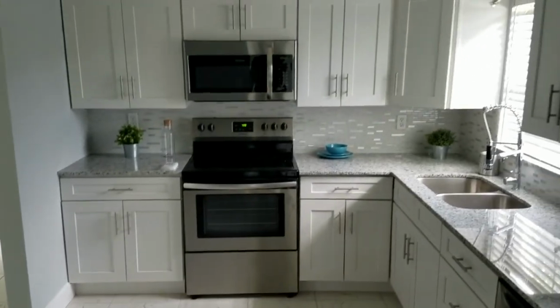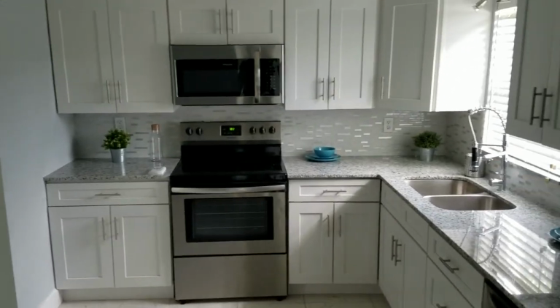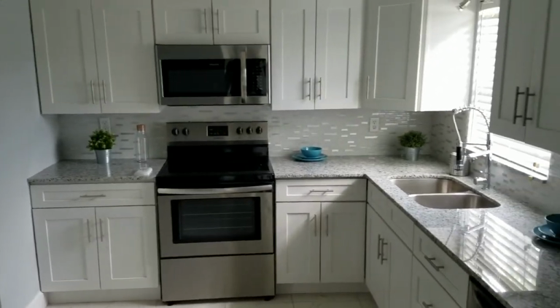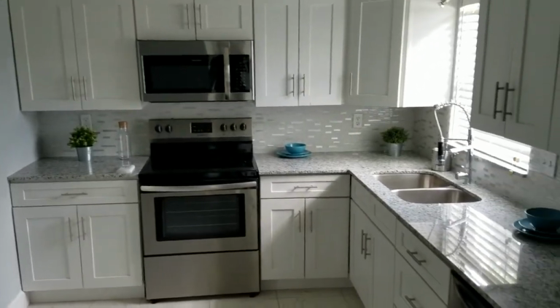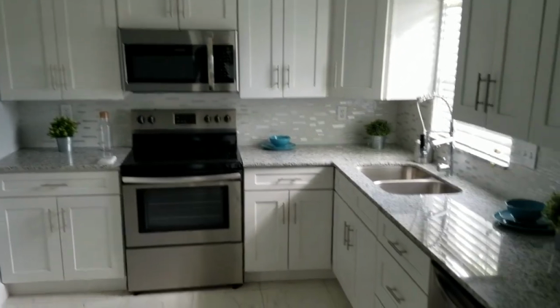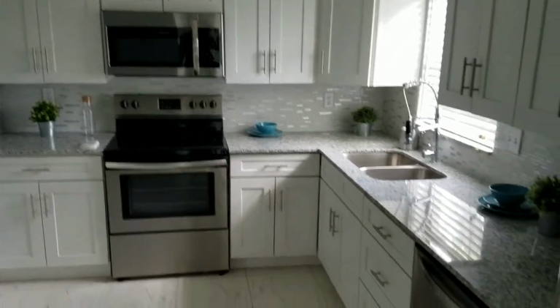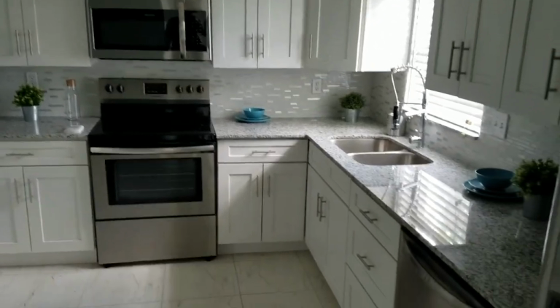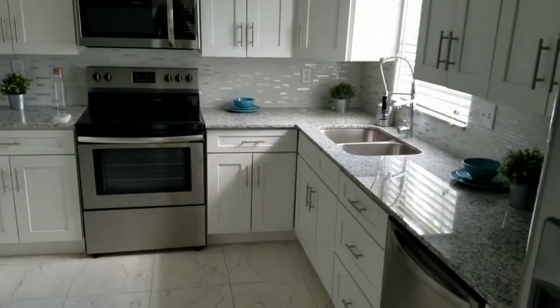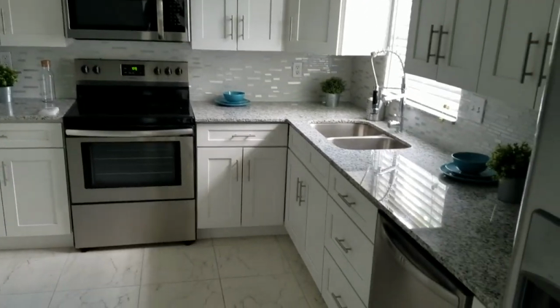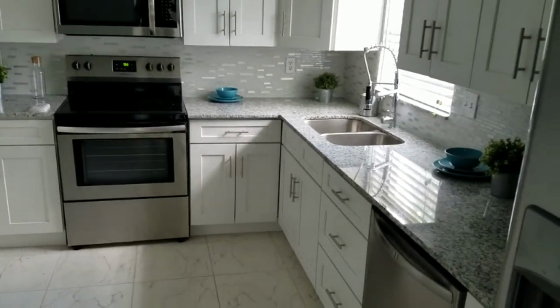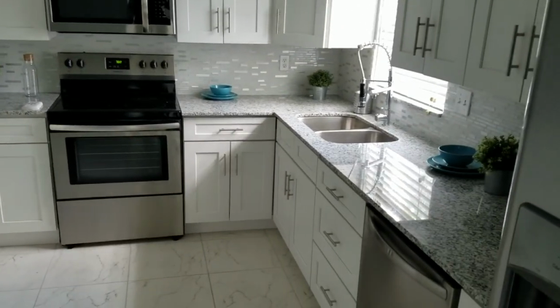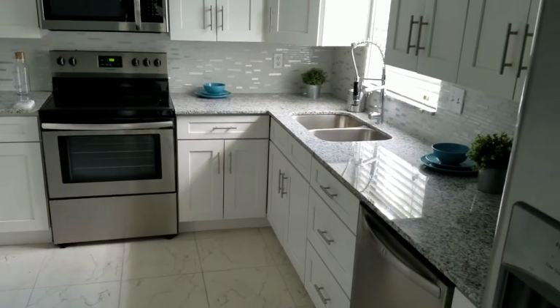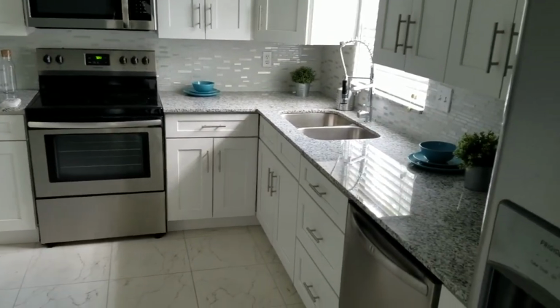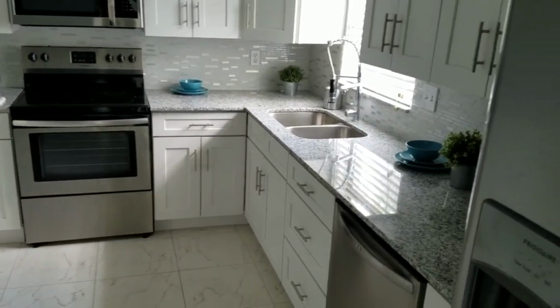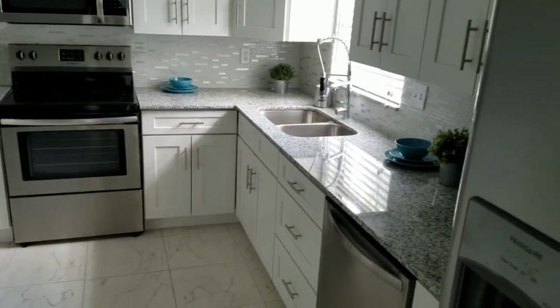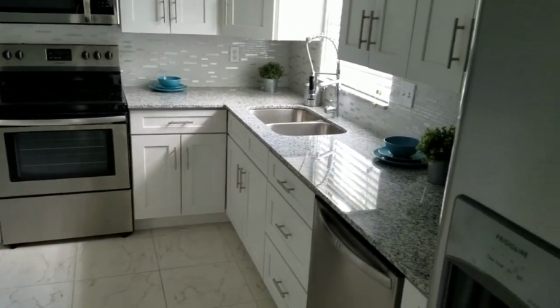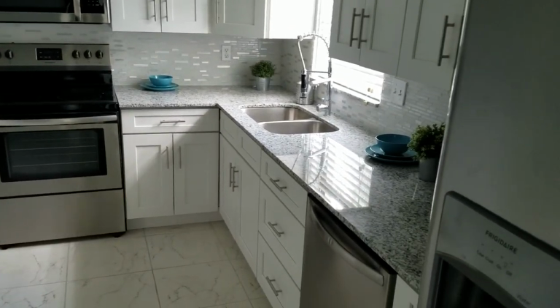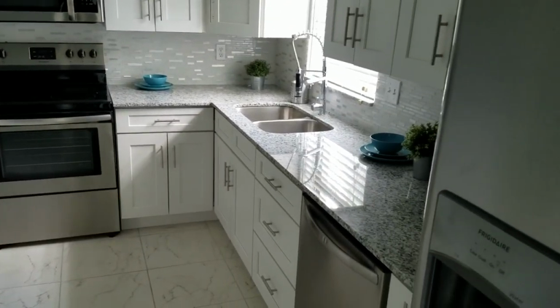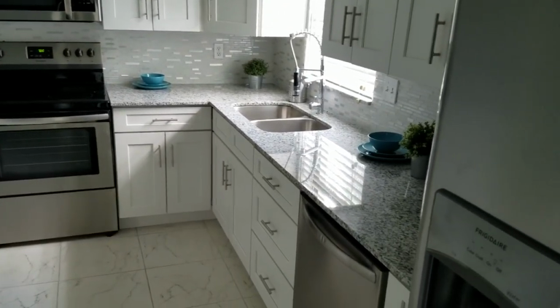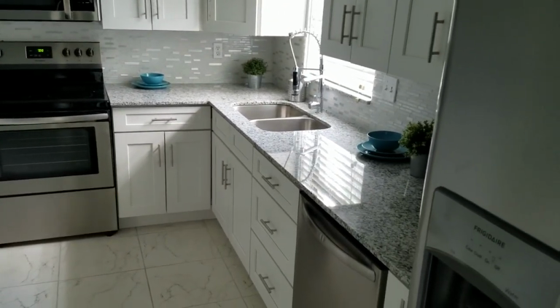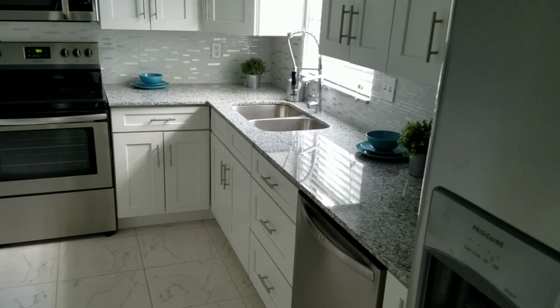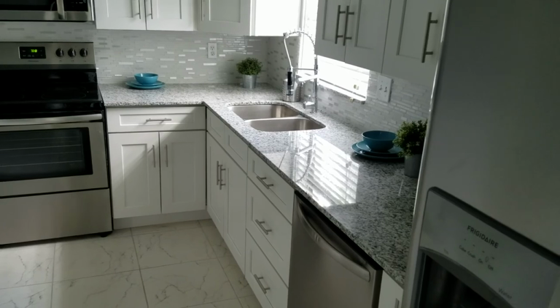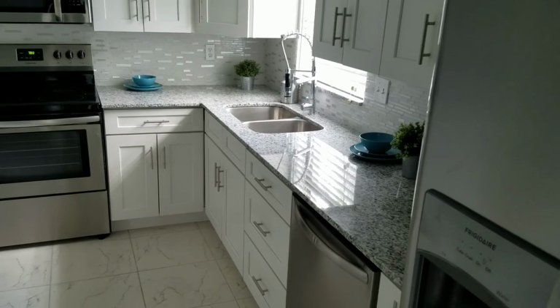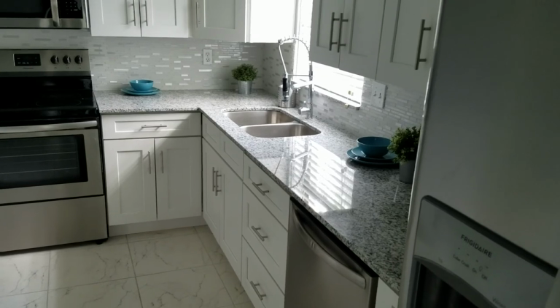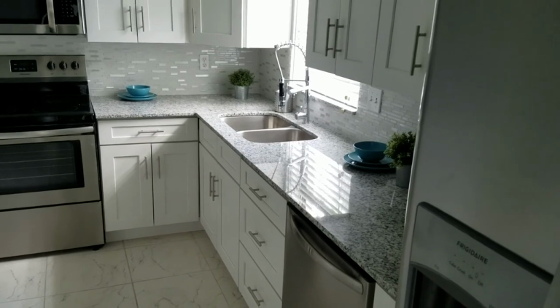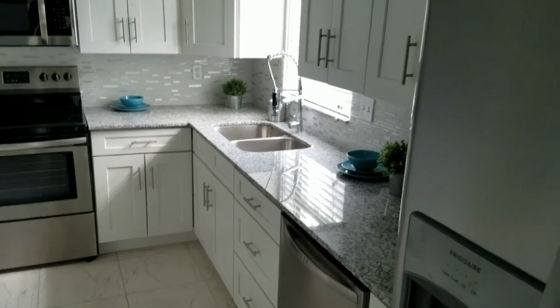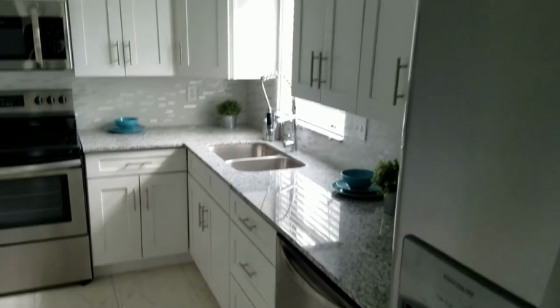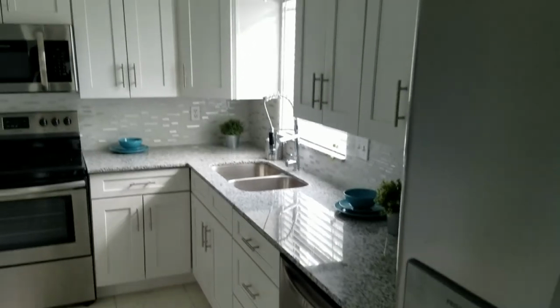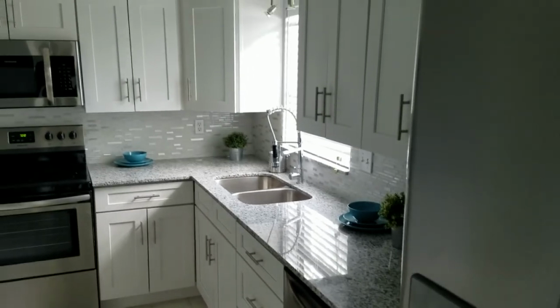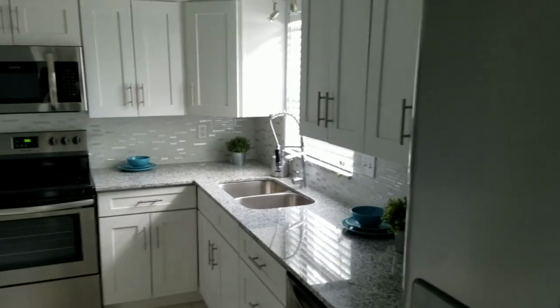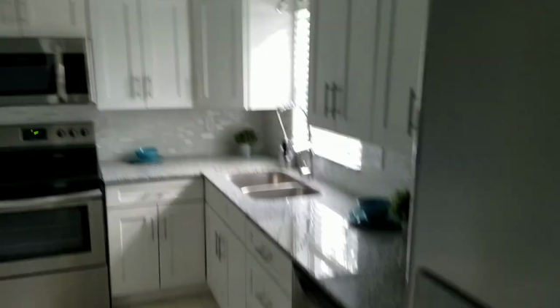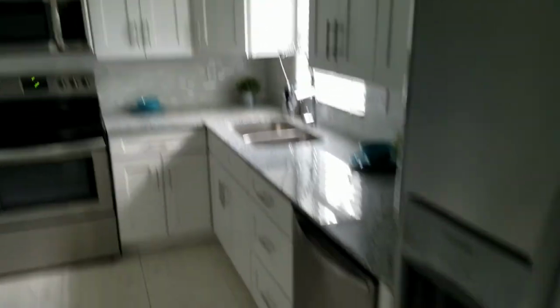New cabinets, new countertops — granite countertops — stainless steel appliances. And that is all the new garage now.